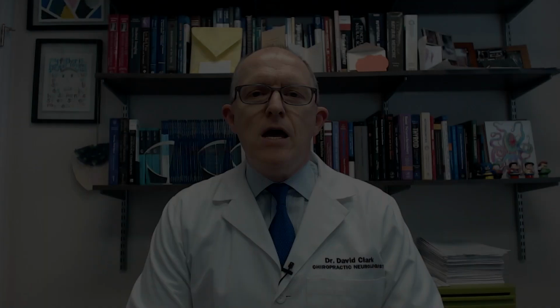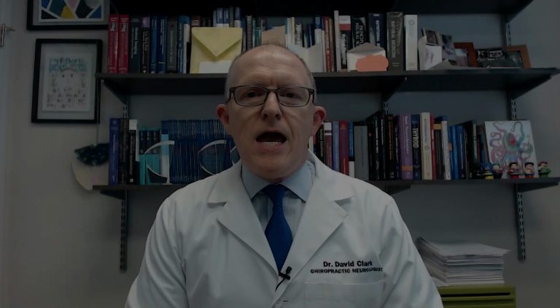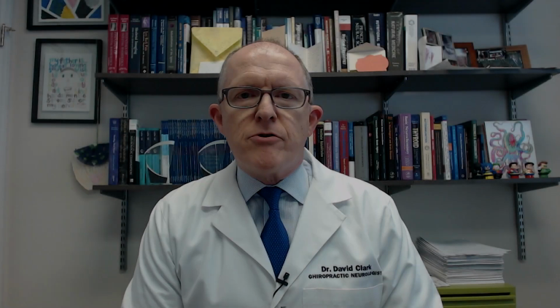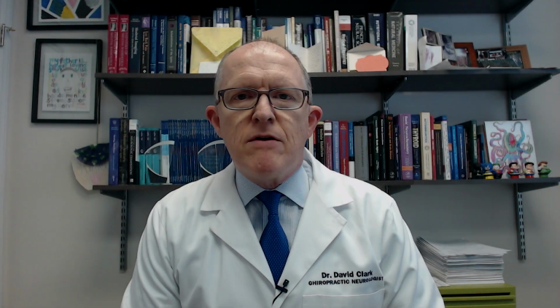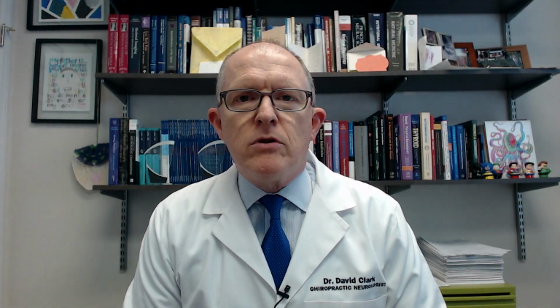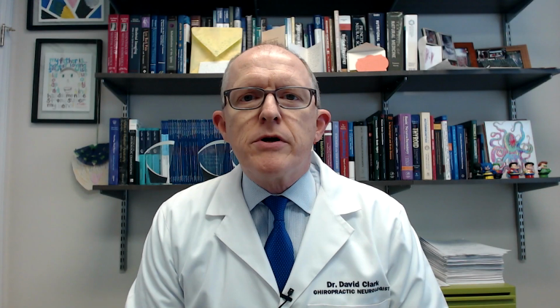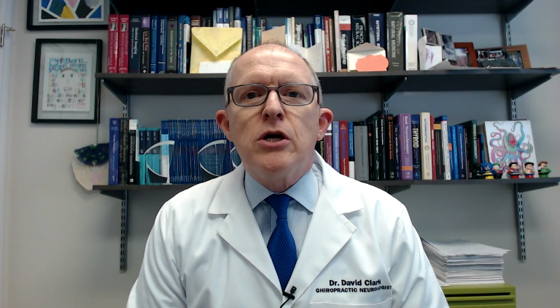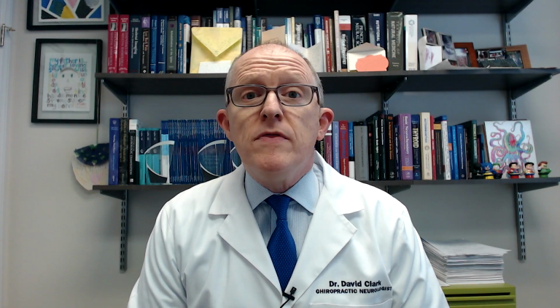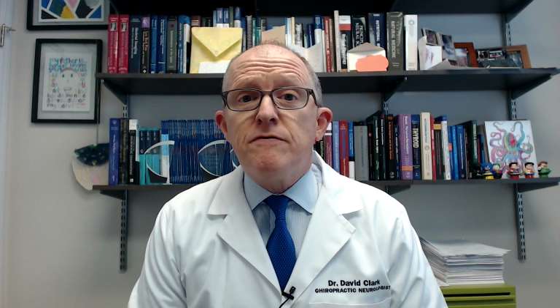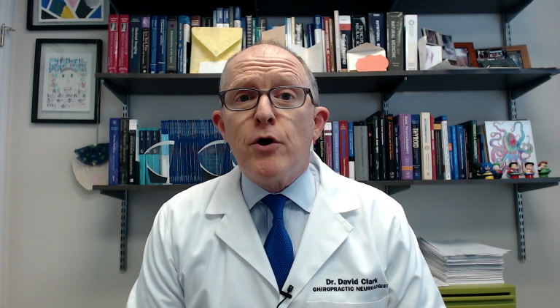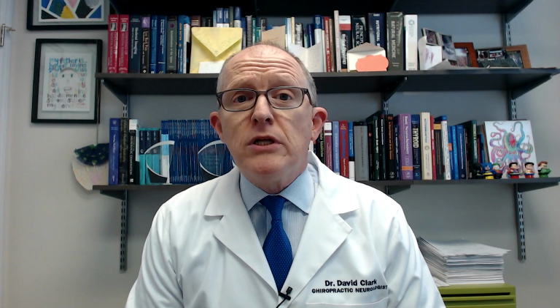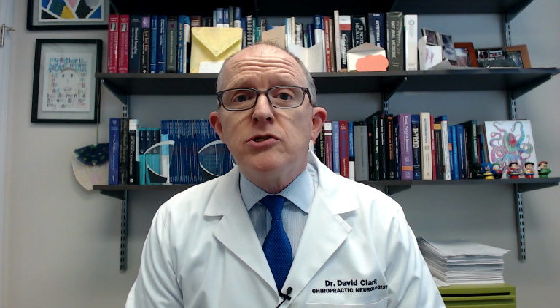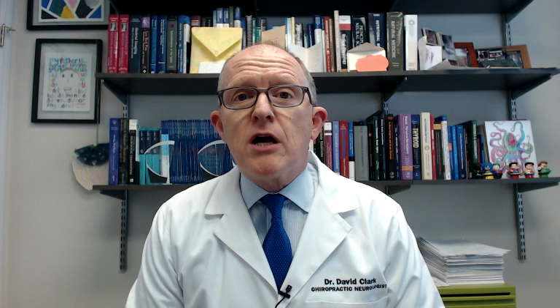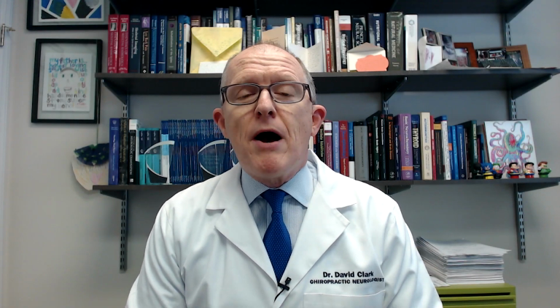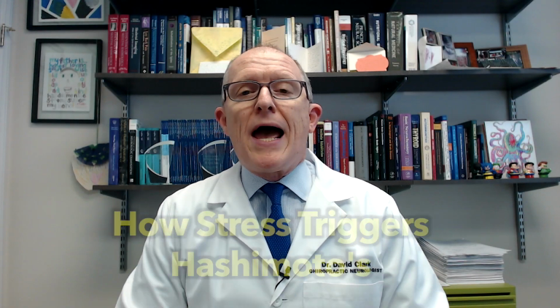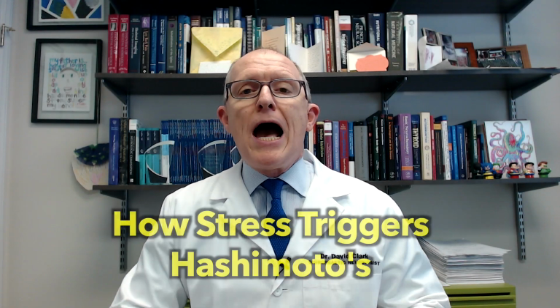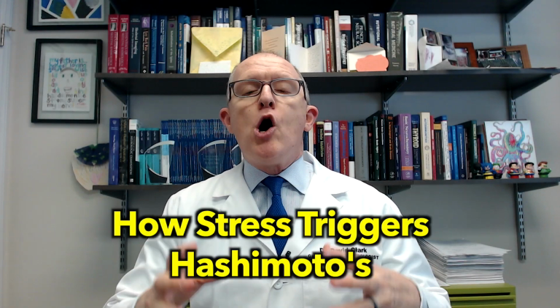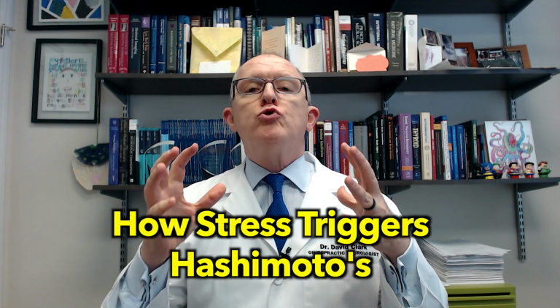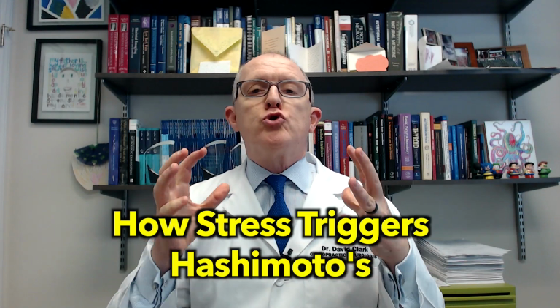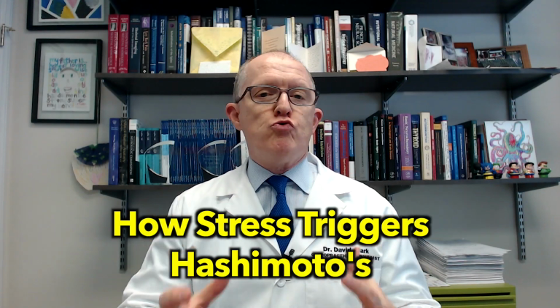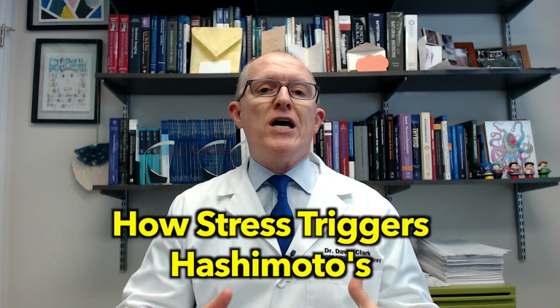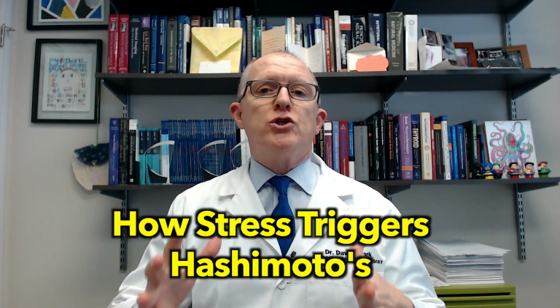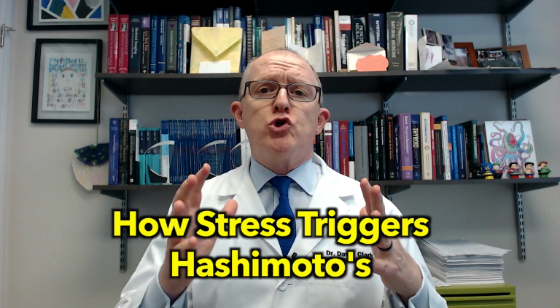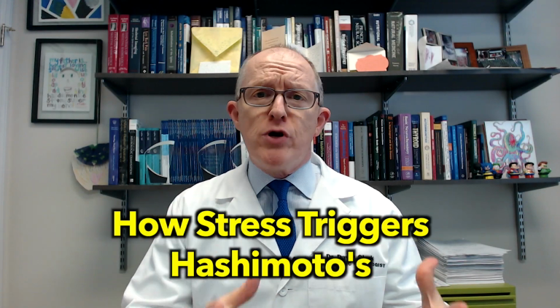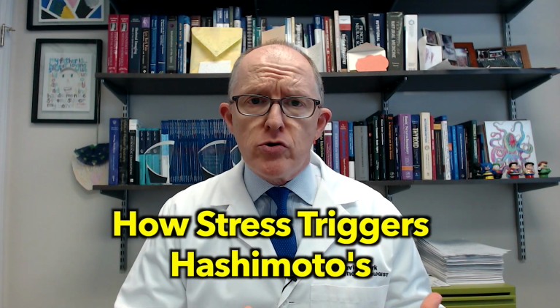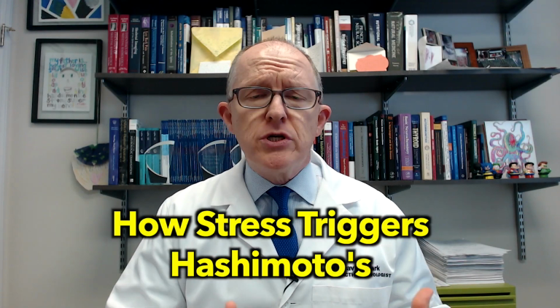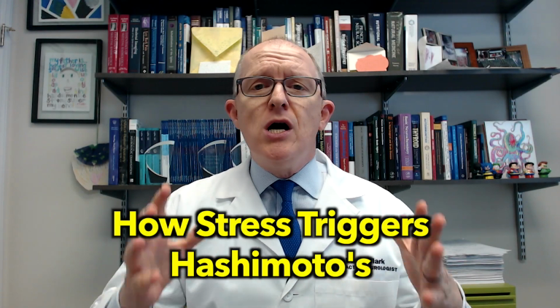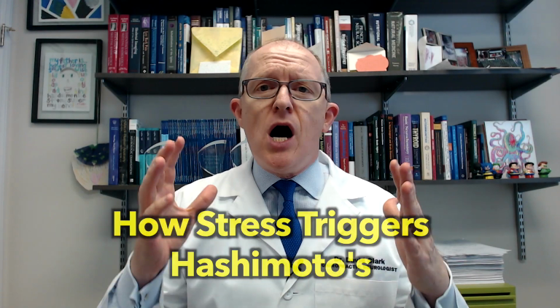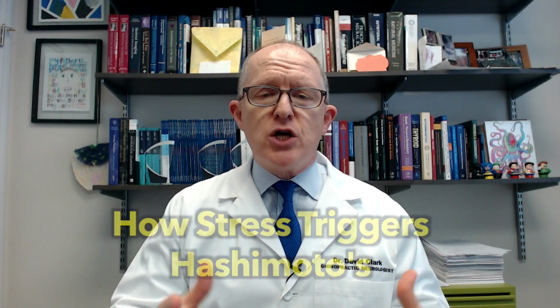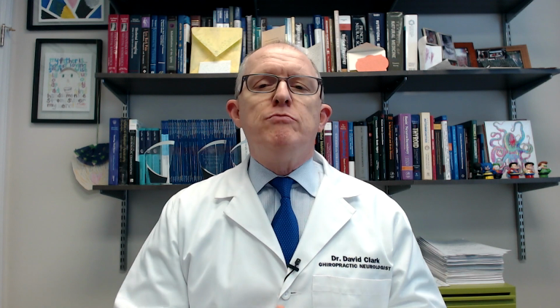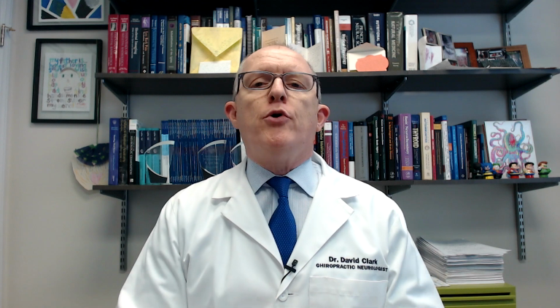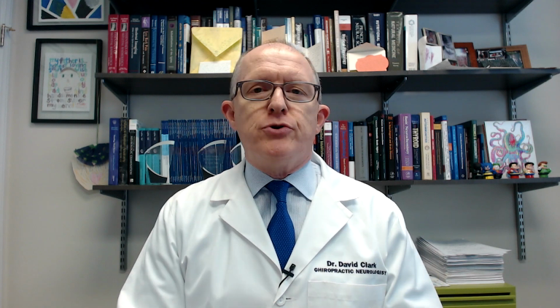Hey, Dr. David Clark here. In this video, let's talk about how stress triggers Hashimoto's.